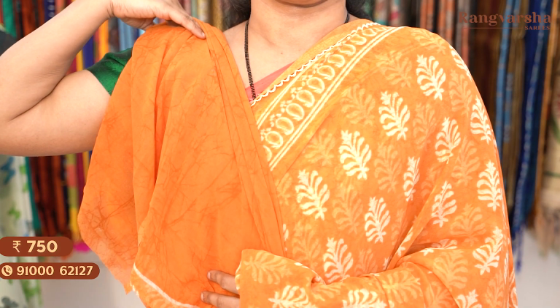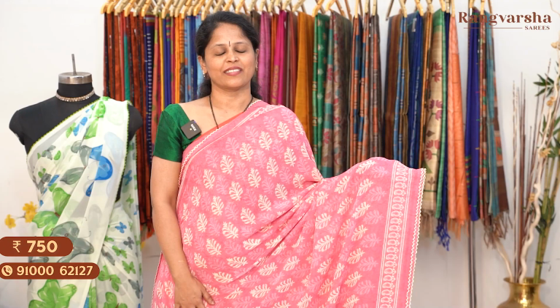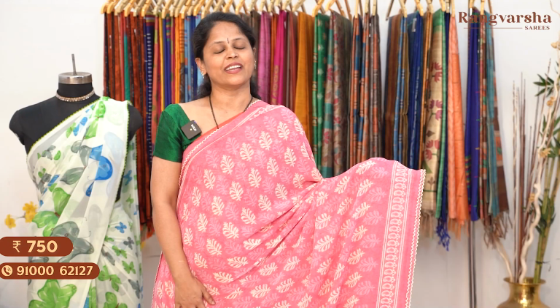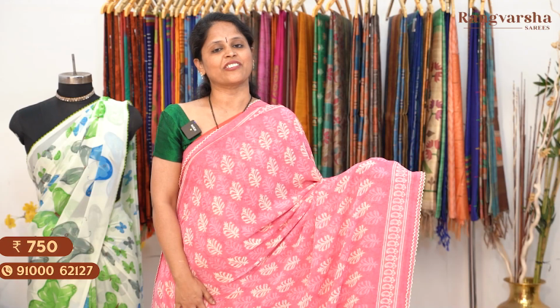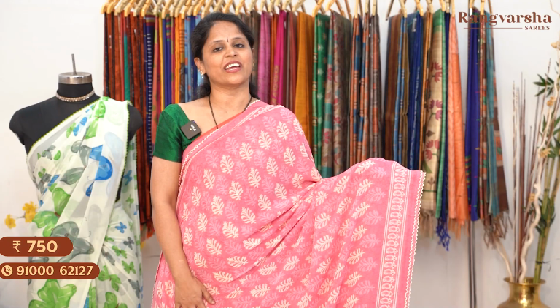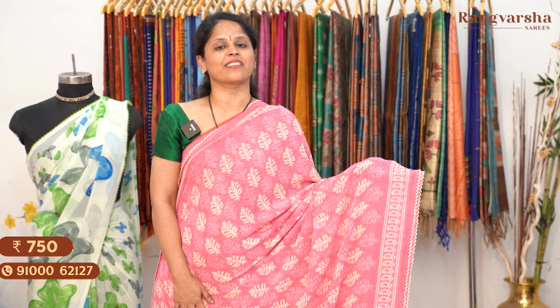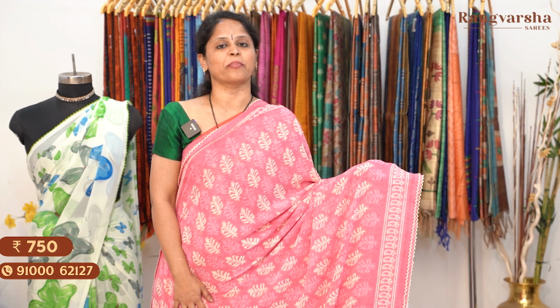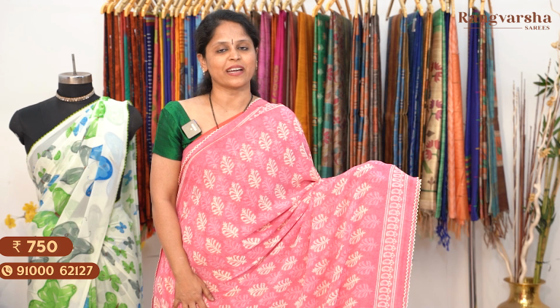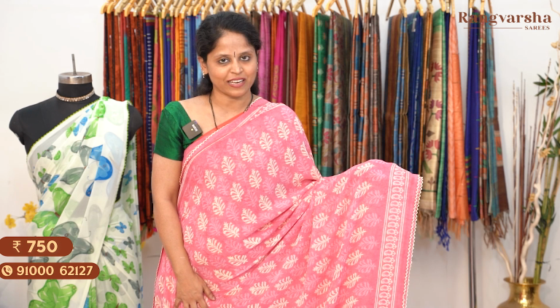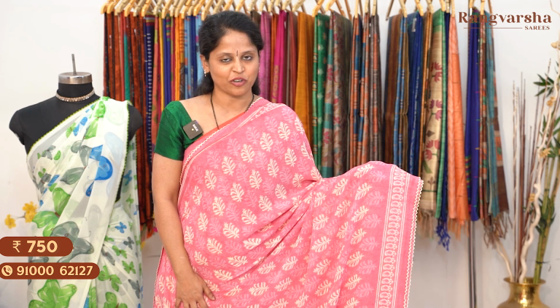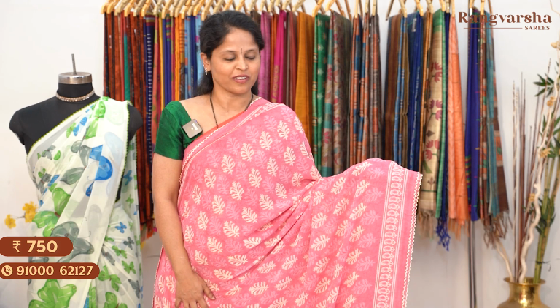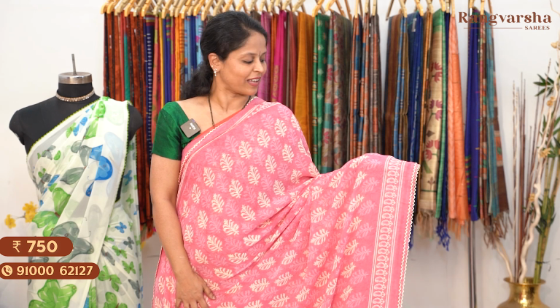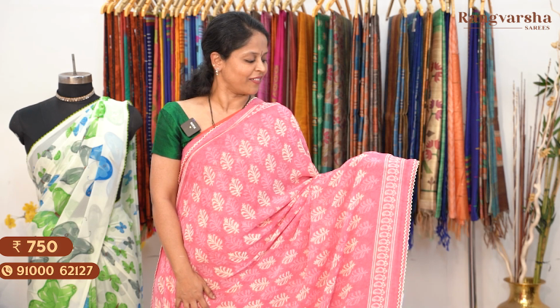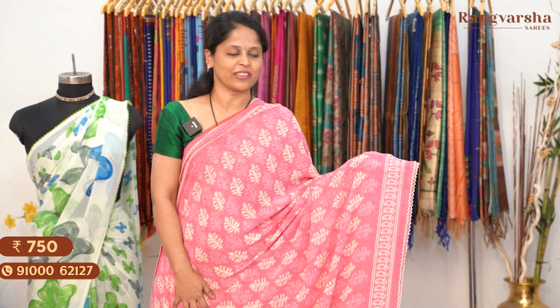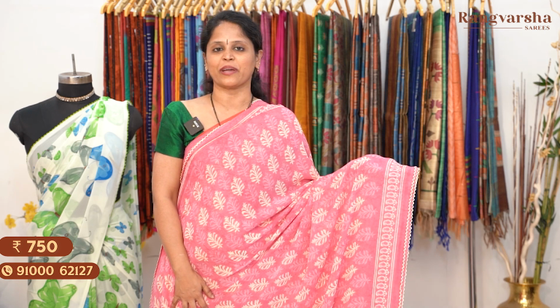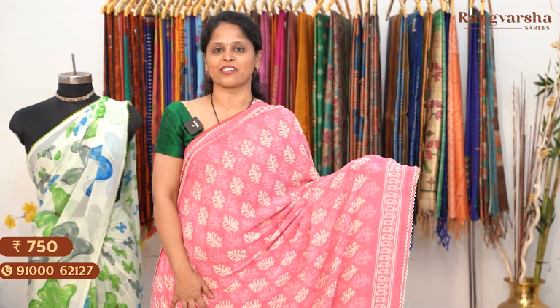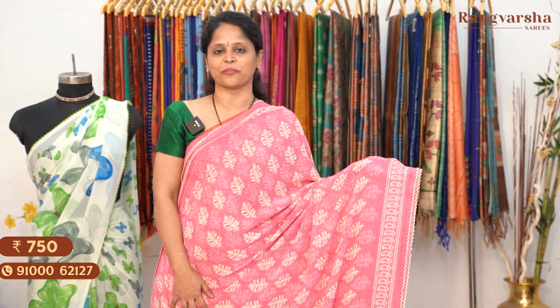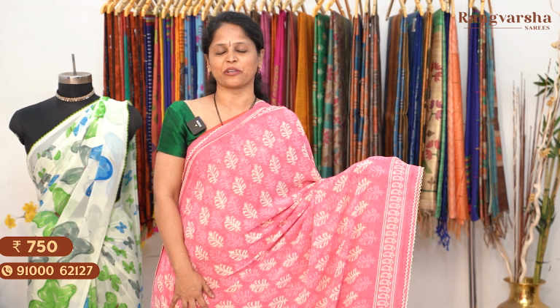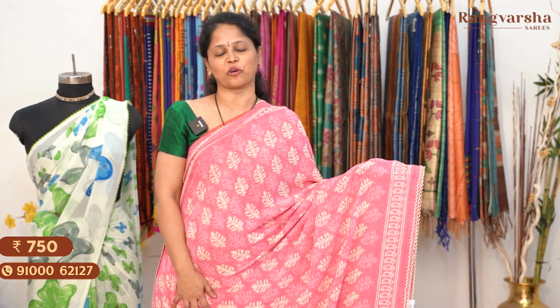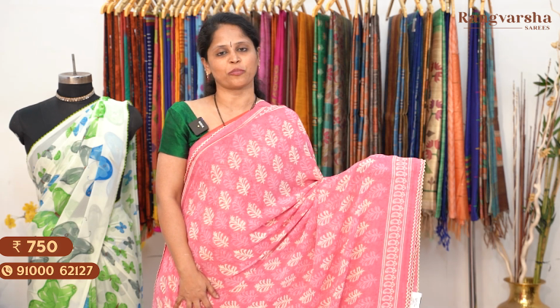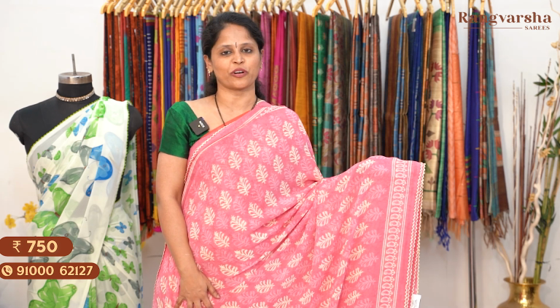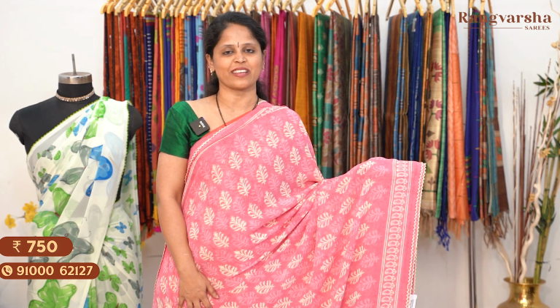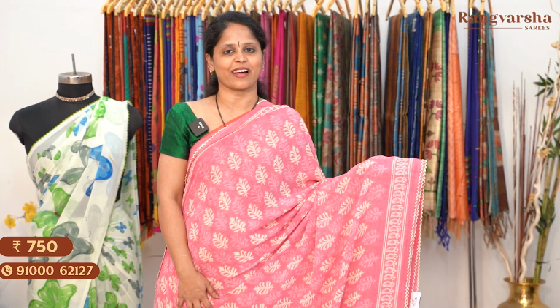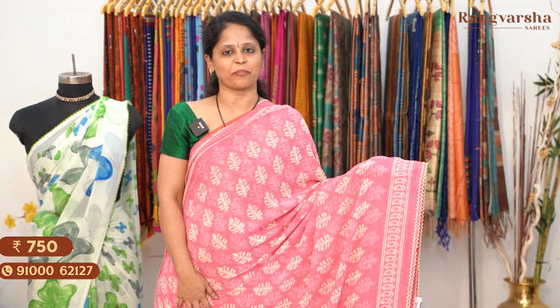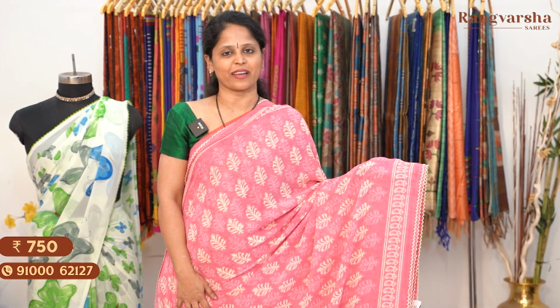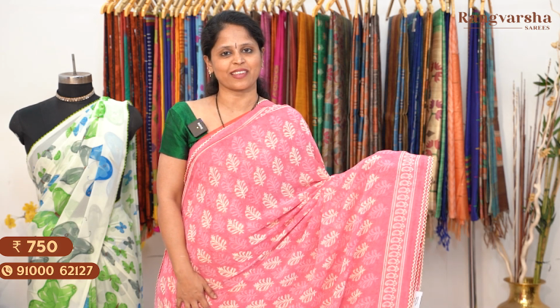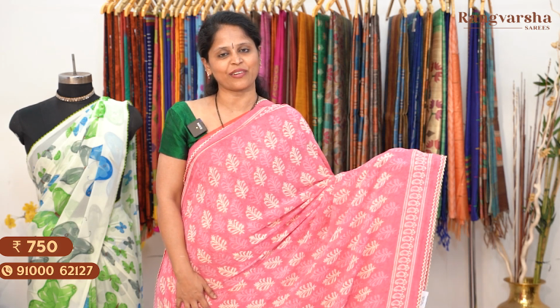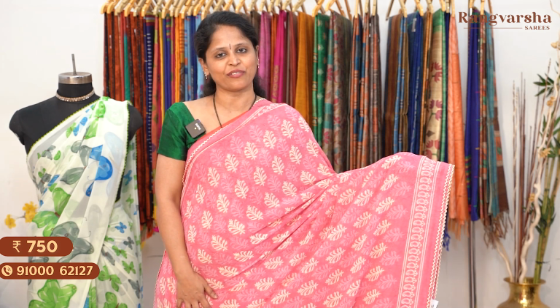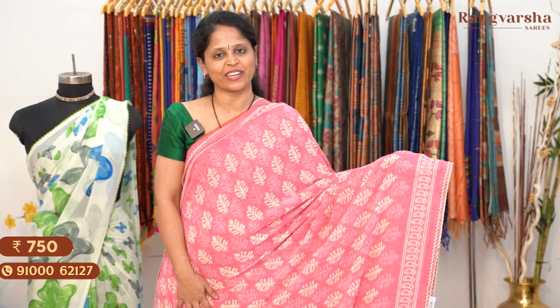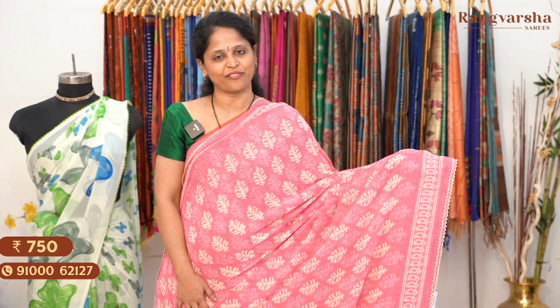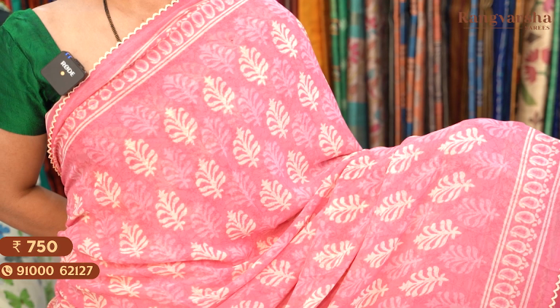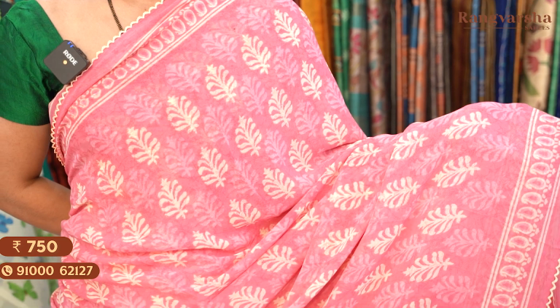The next shade is a pink colour Georgette saree with a beige colour print throughout the body. Saree price: Rs. 750, free shipping.